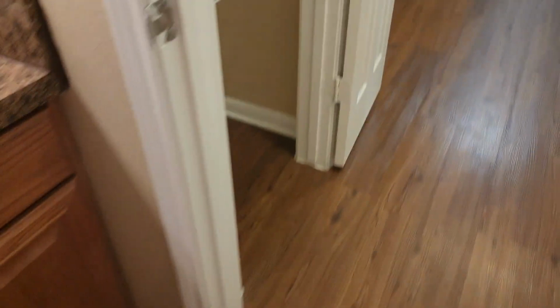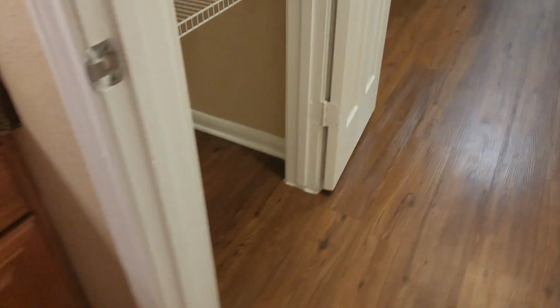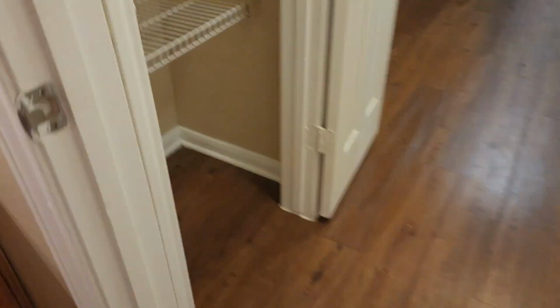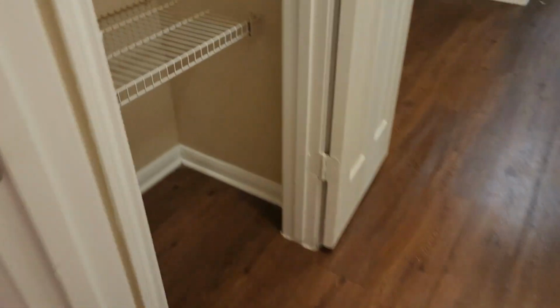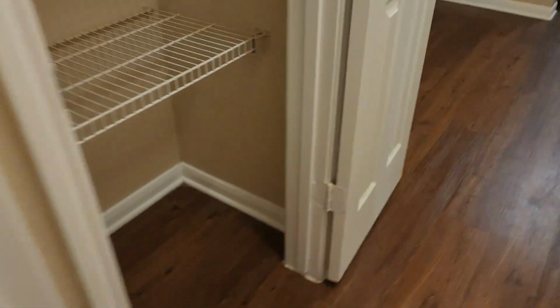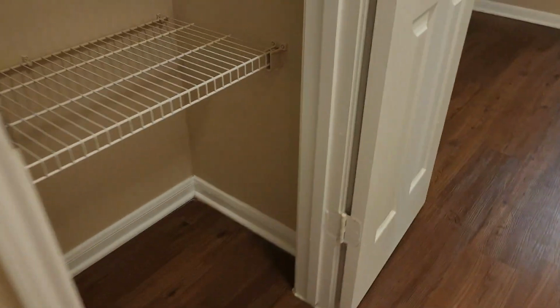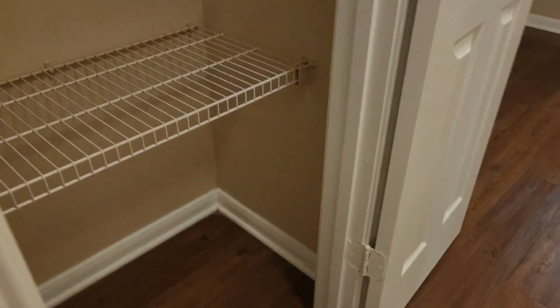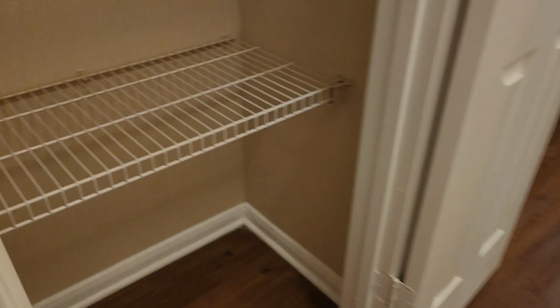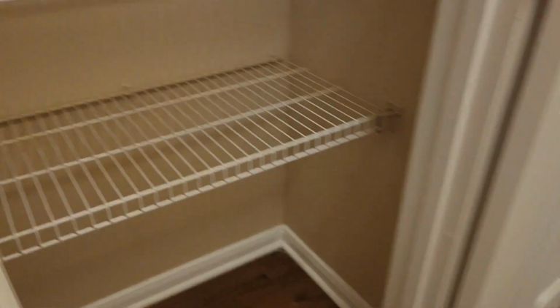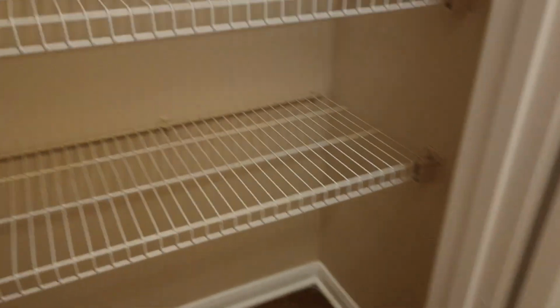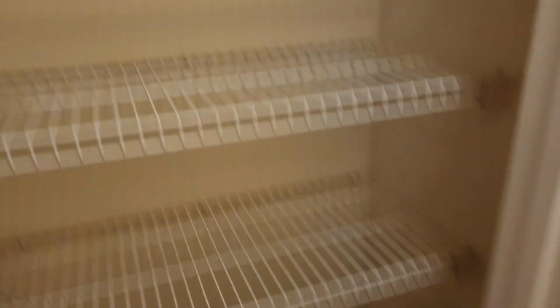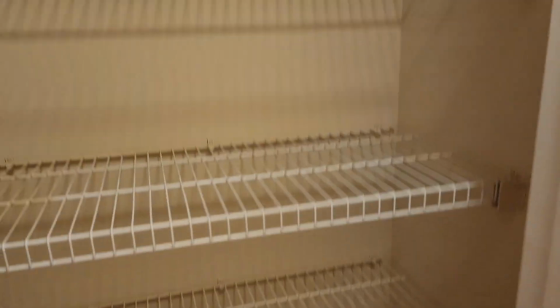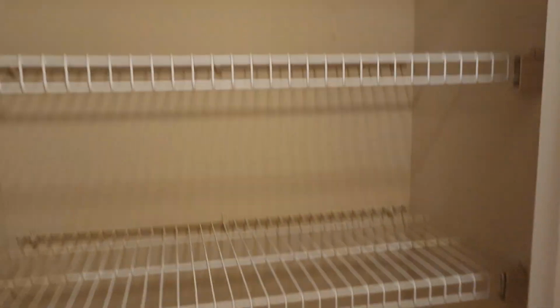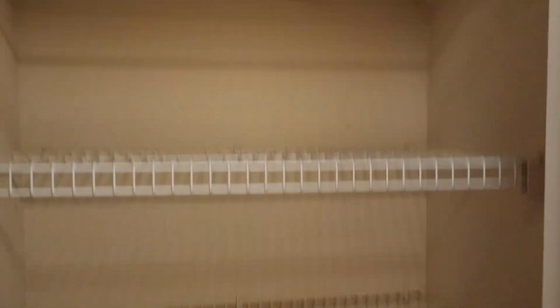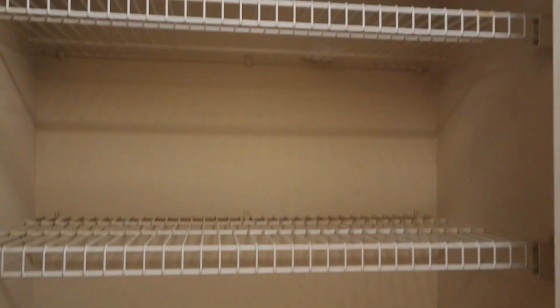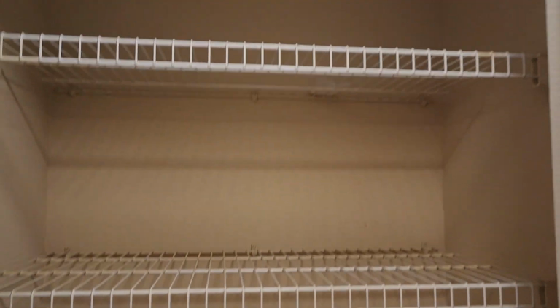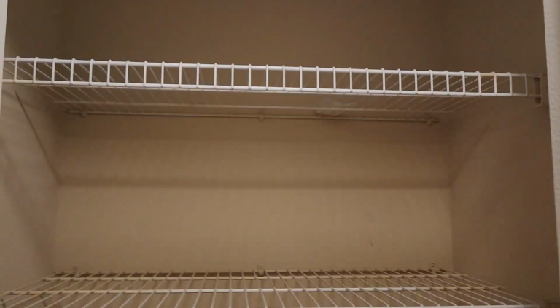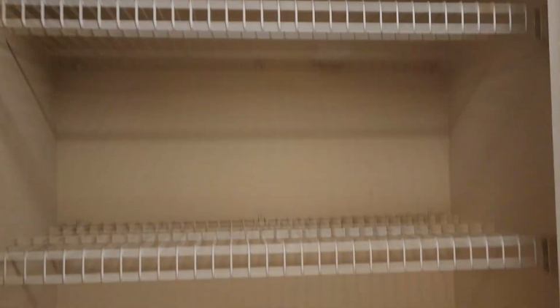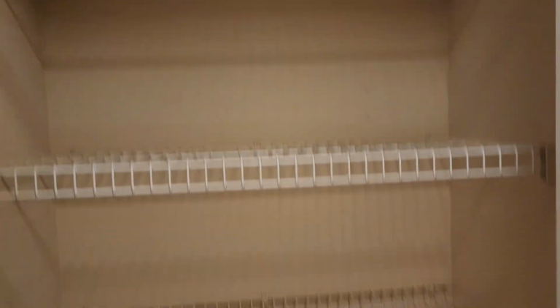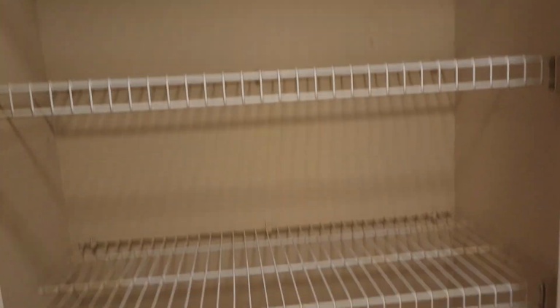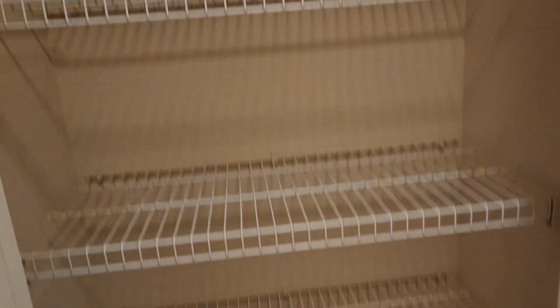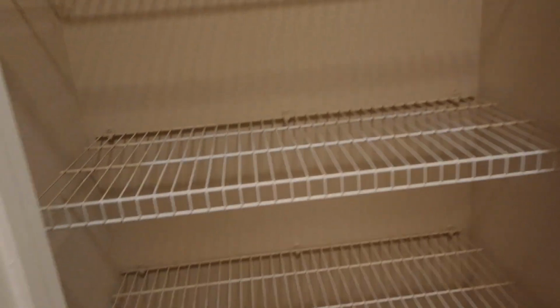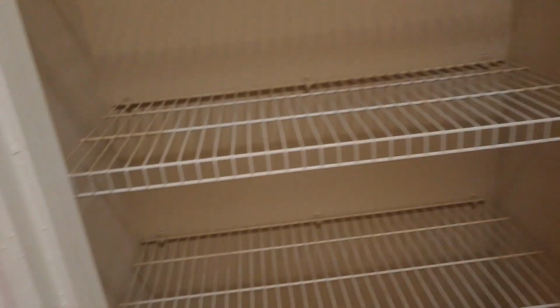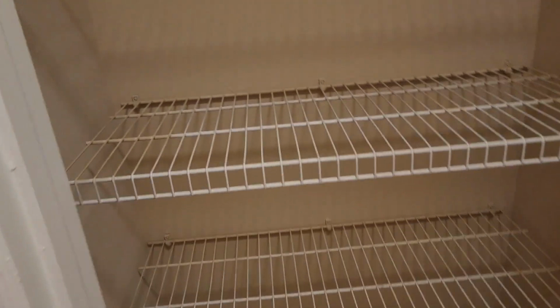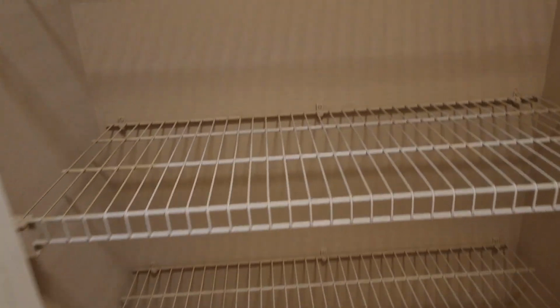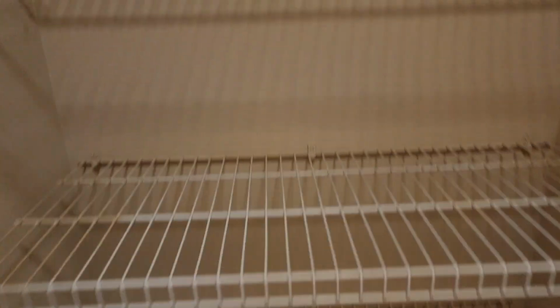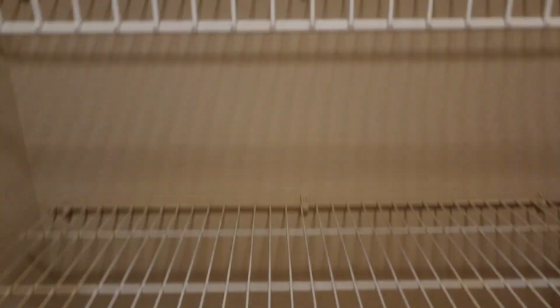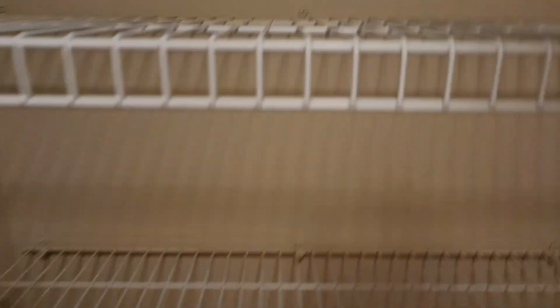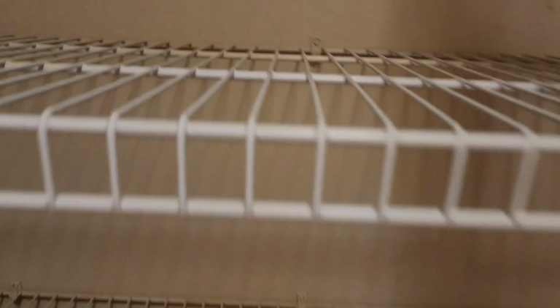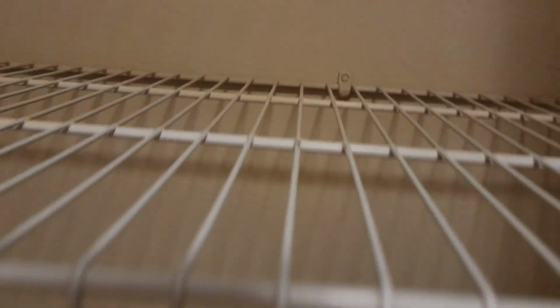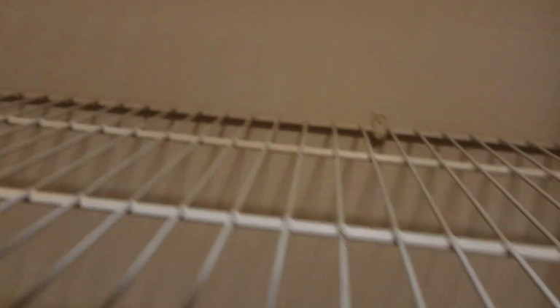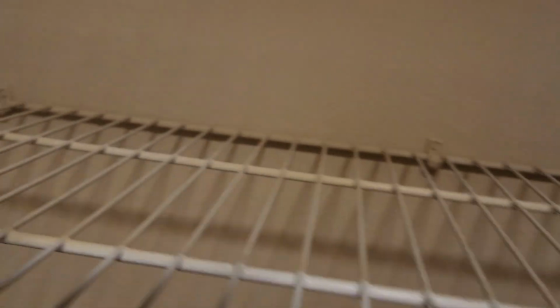This is the closet that we used as our linen closet — I have so much random stuff still in here.